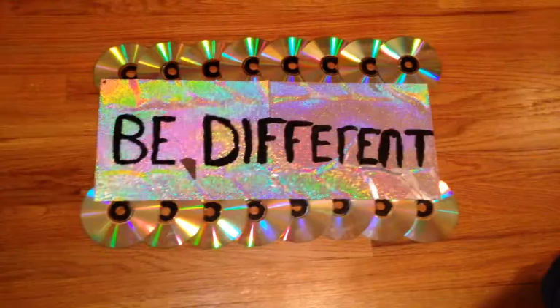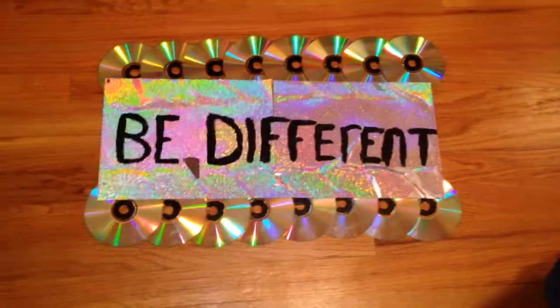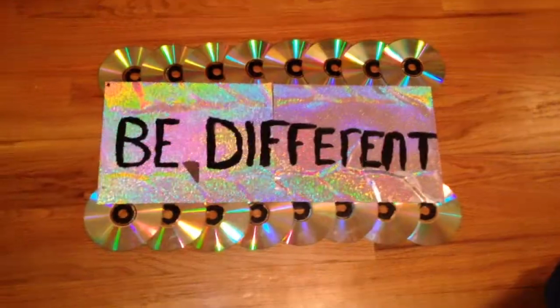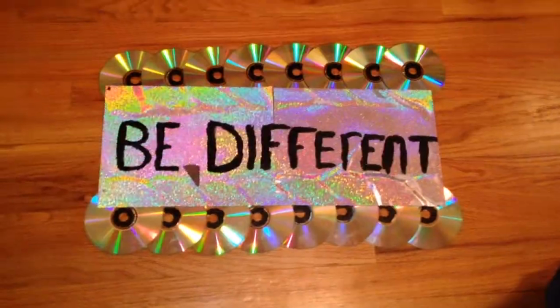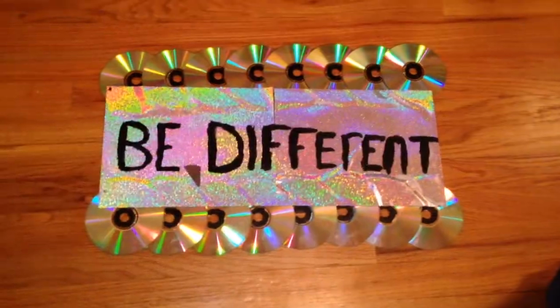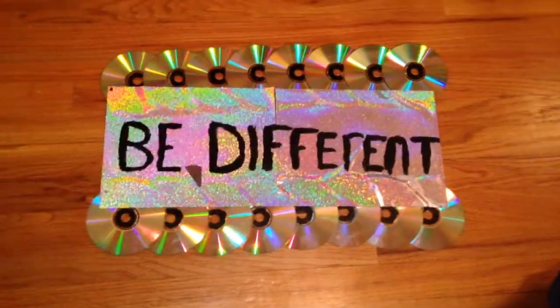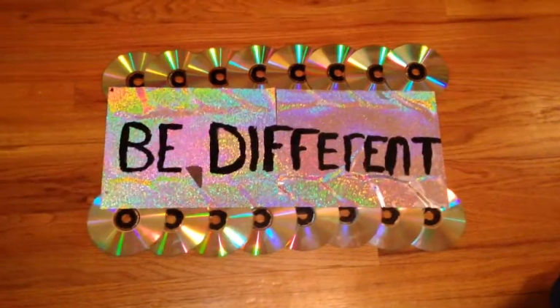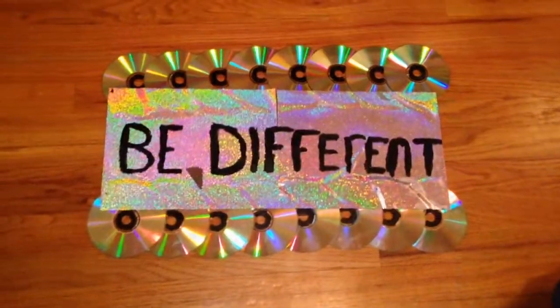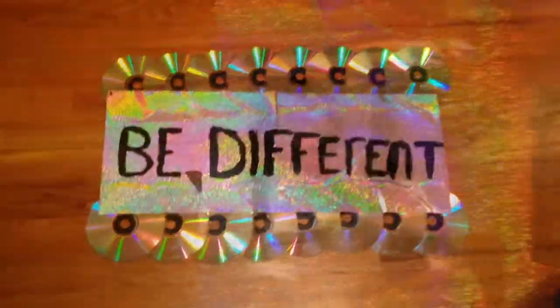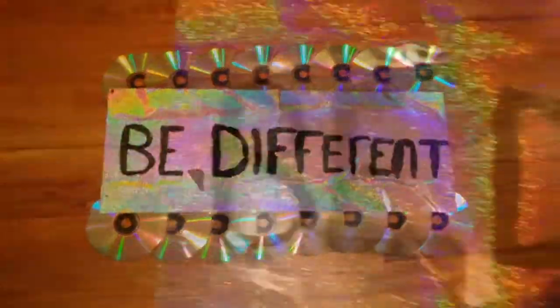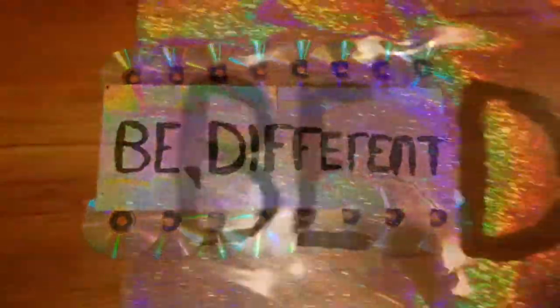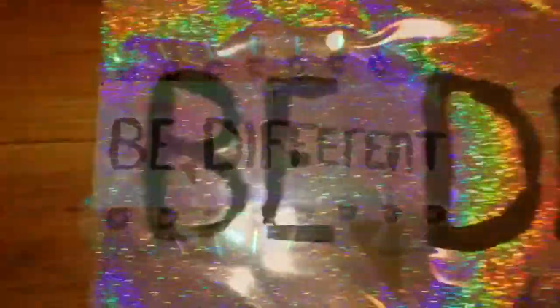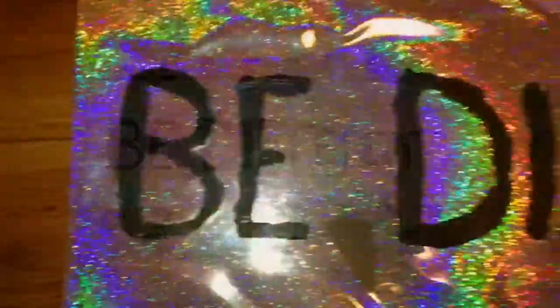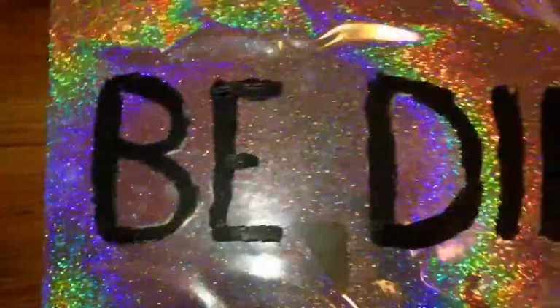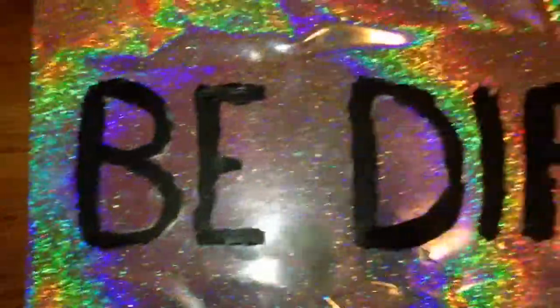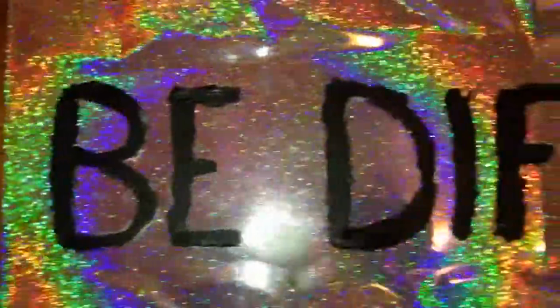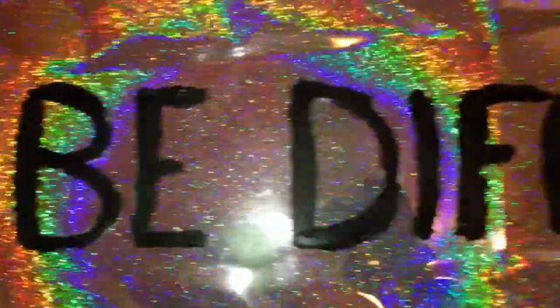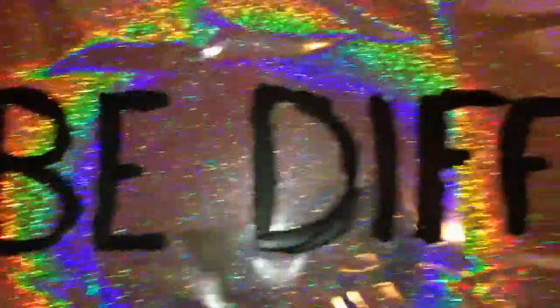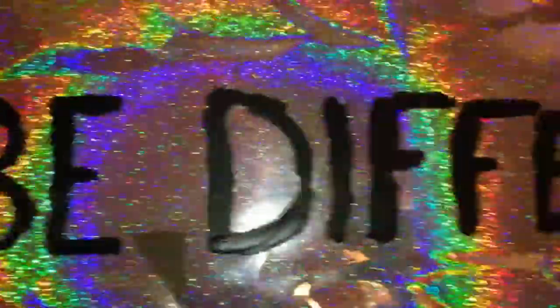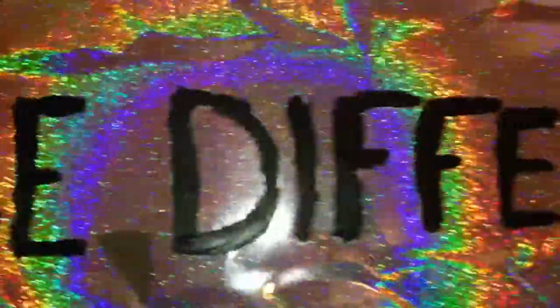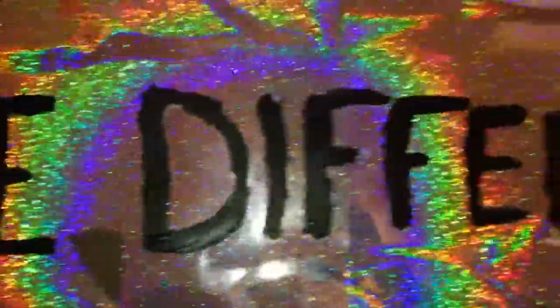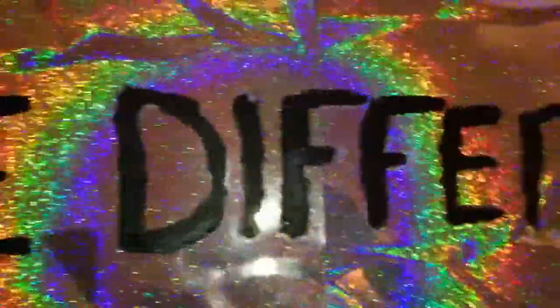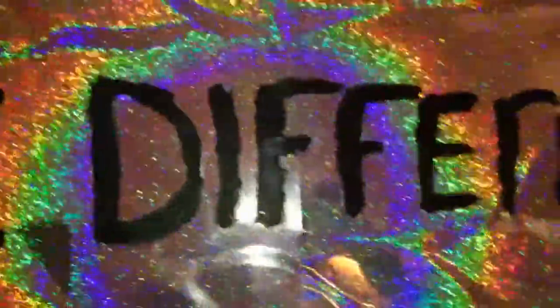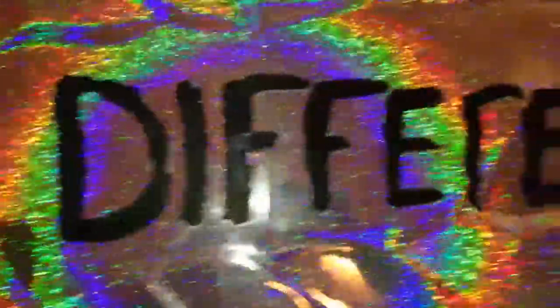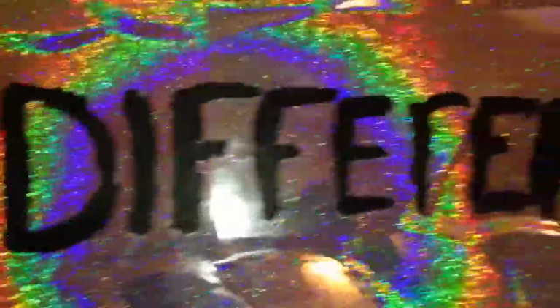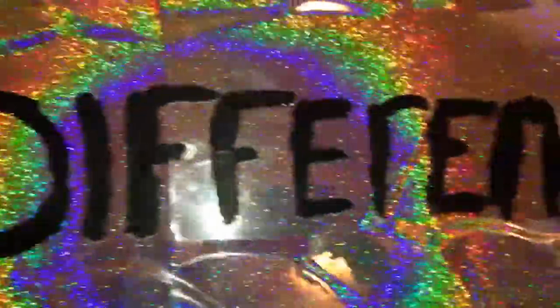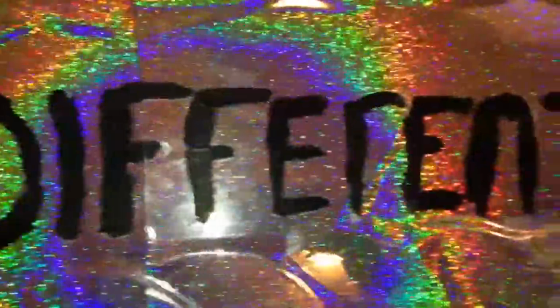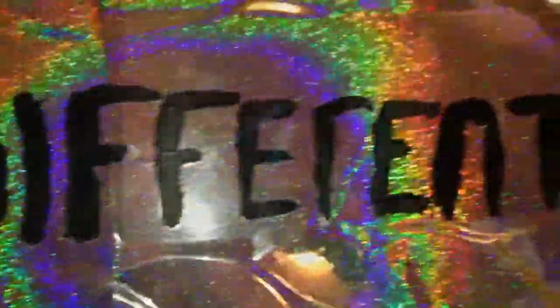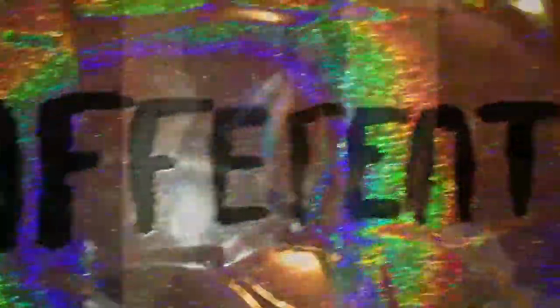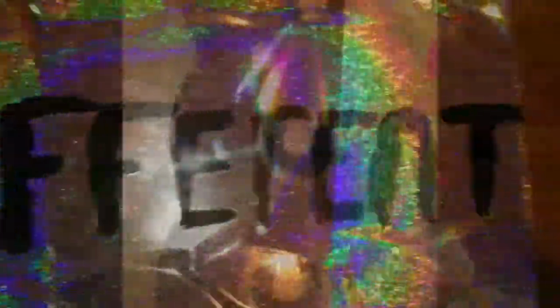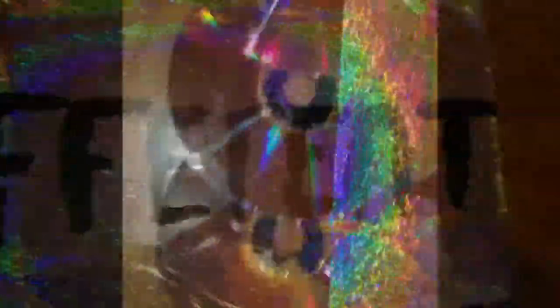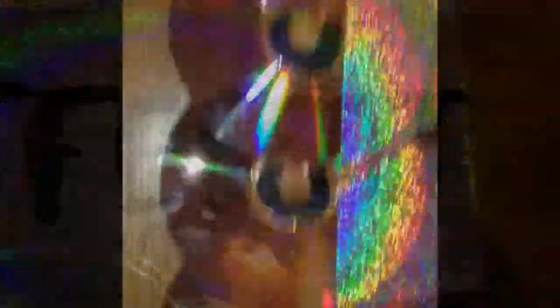Hi guys, today I thought I would show you this DIY CD design, and it's really cool, and I hope you guys enjoy.